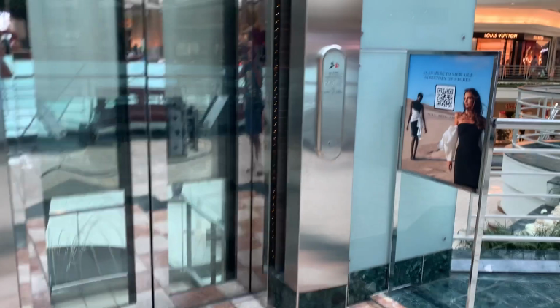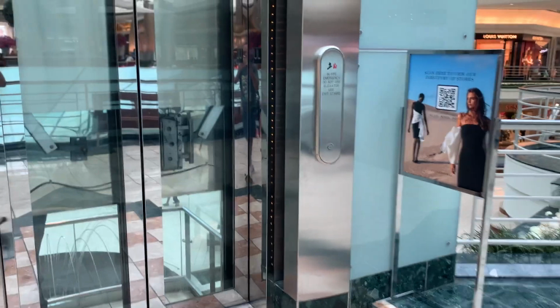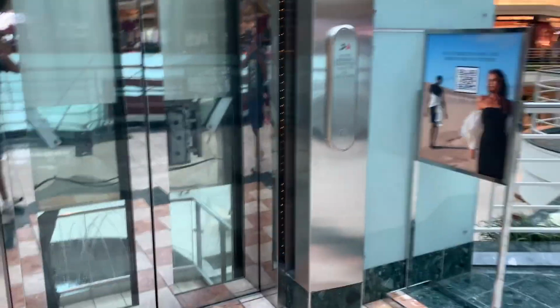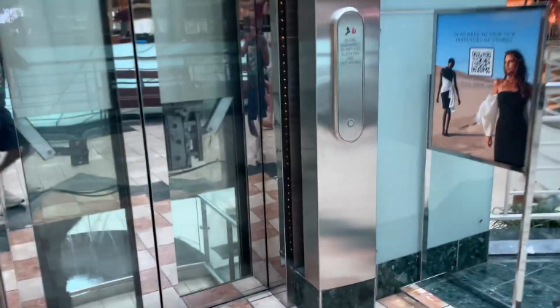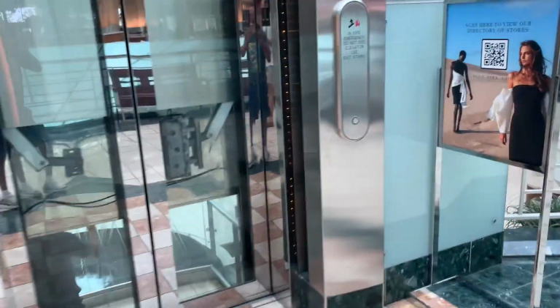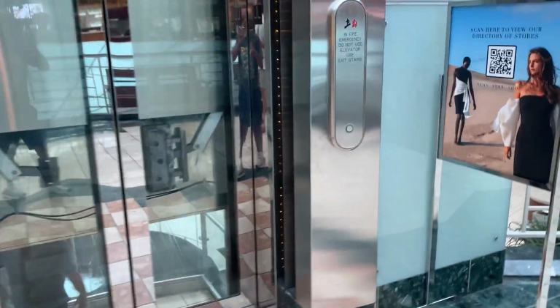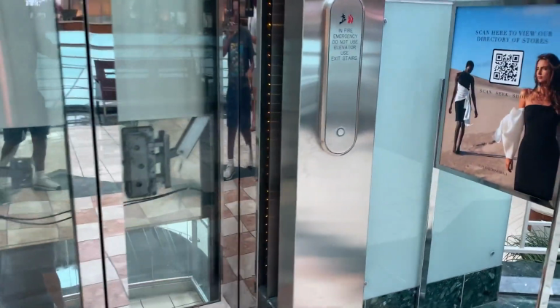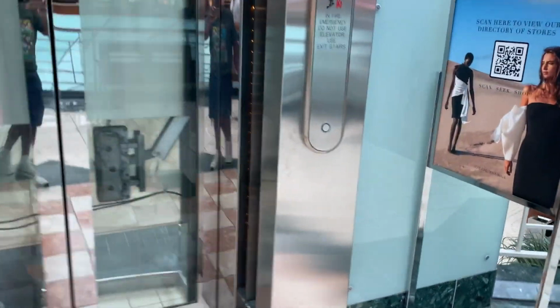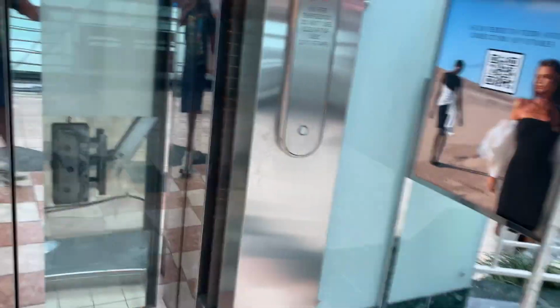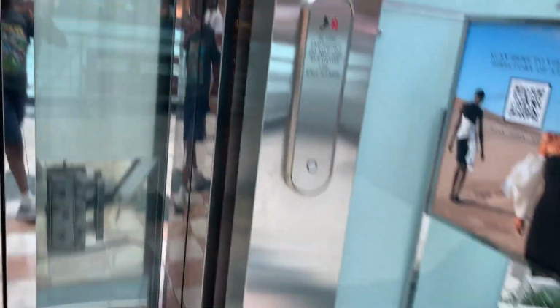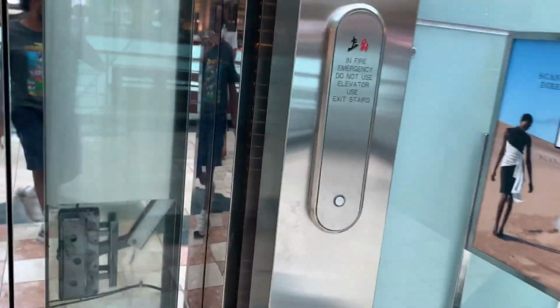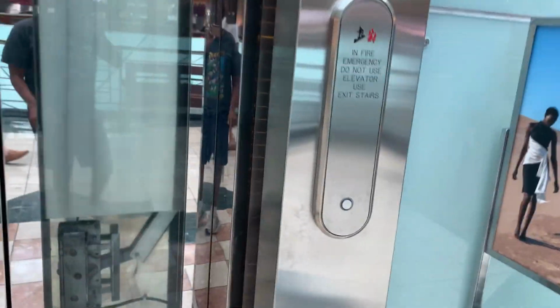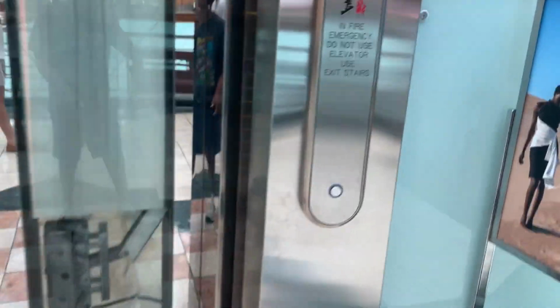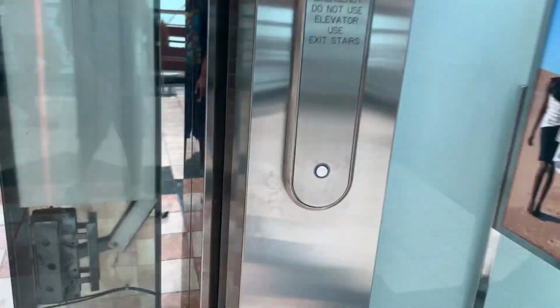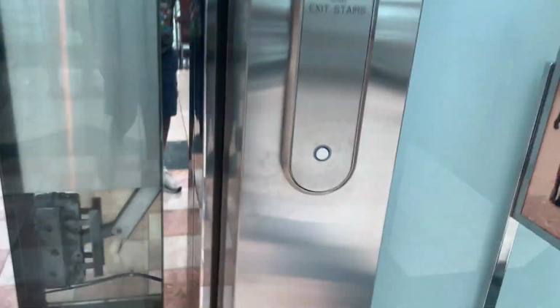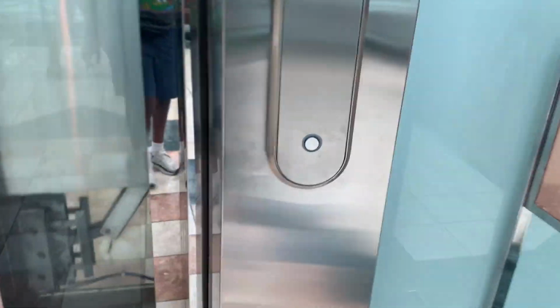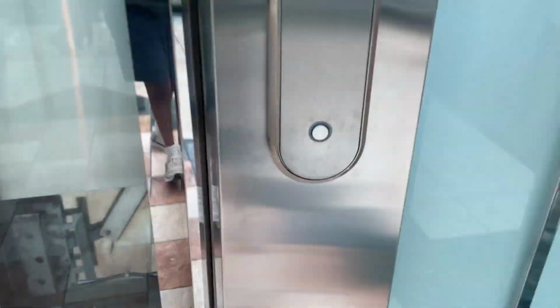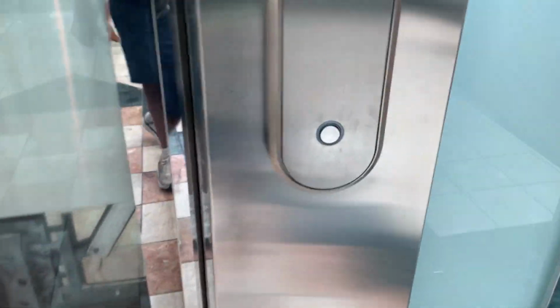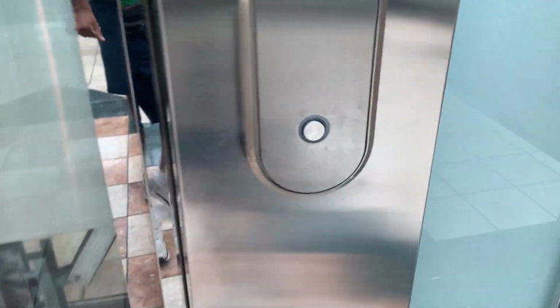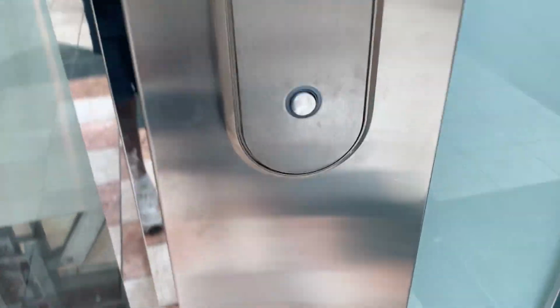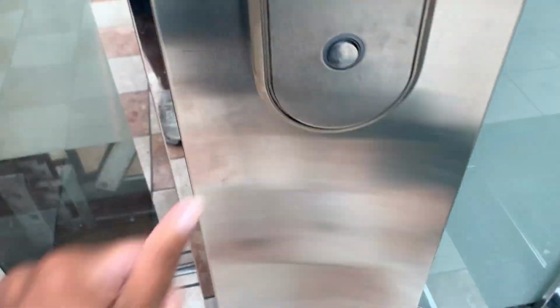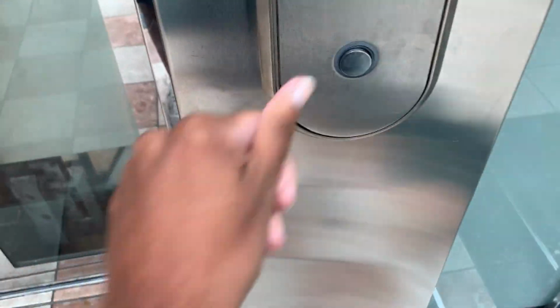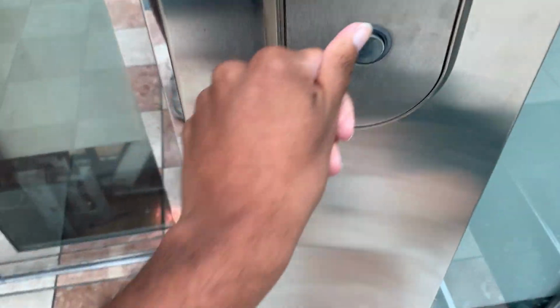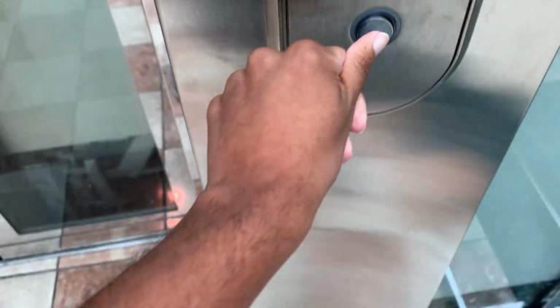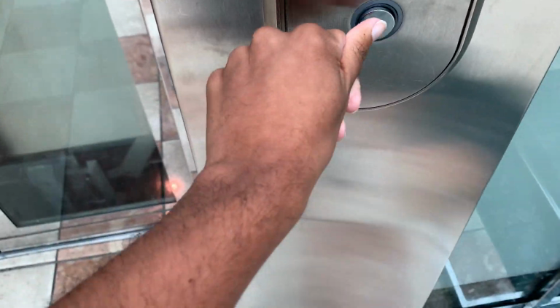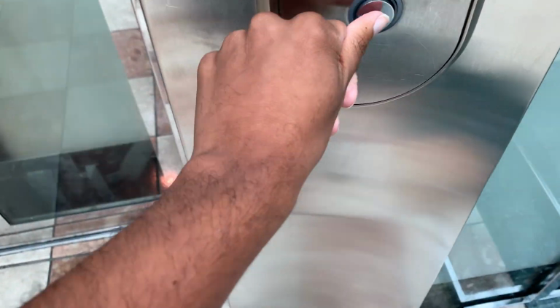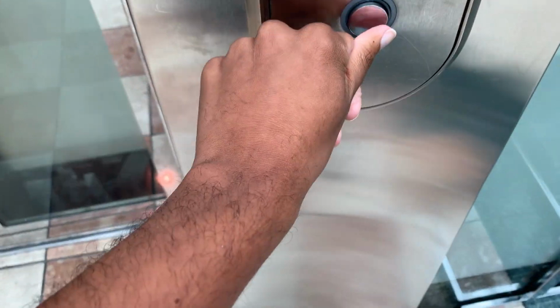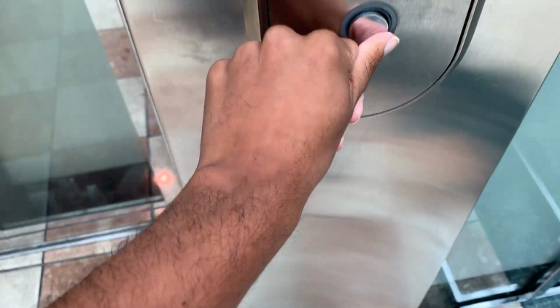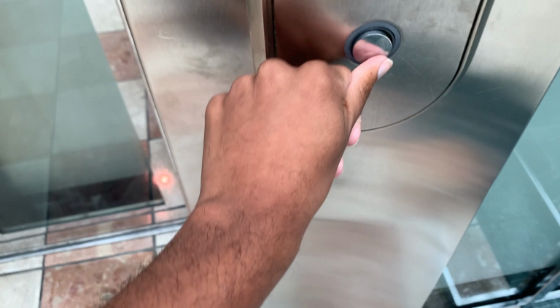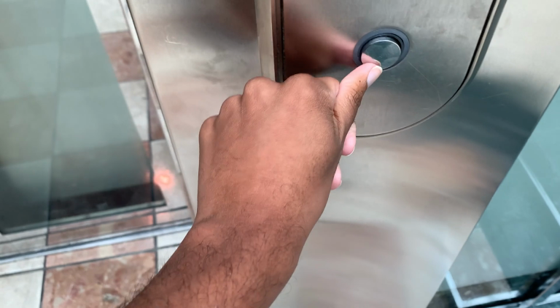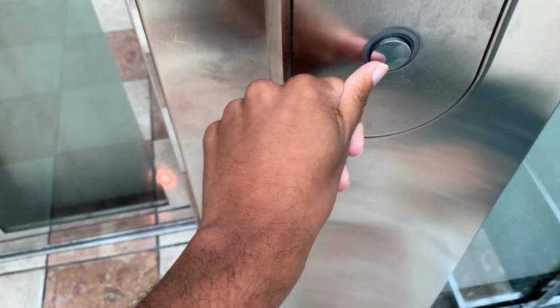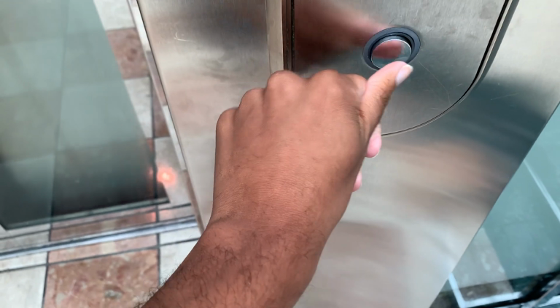We come to the glass elevator at the Gardens Mall in Palm Beach Gardens, Florida. This is a shower elevator.